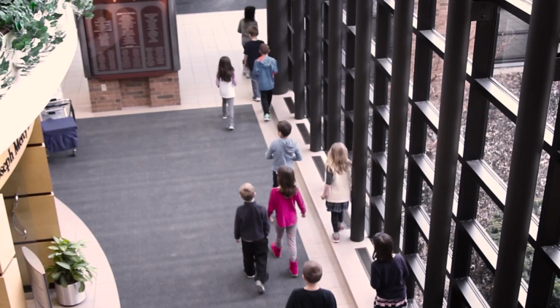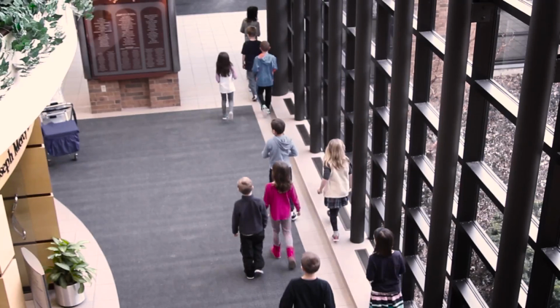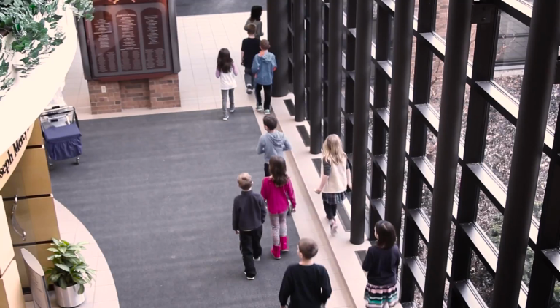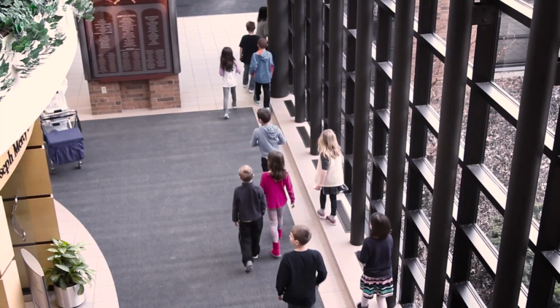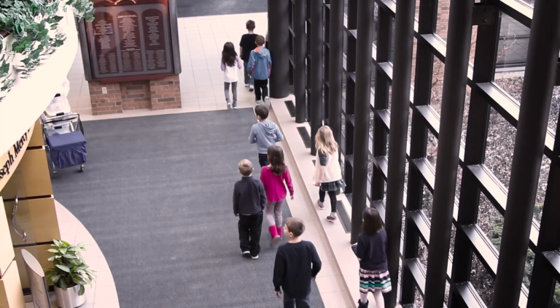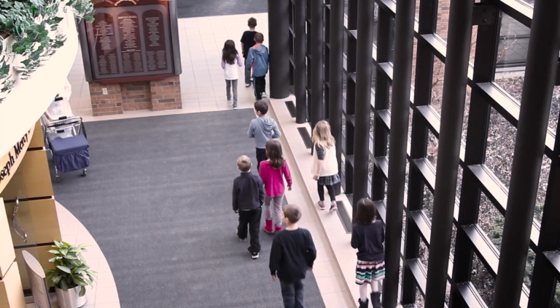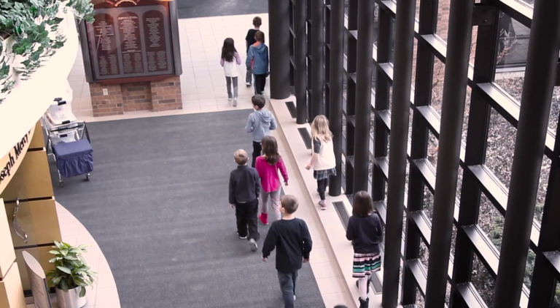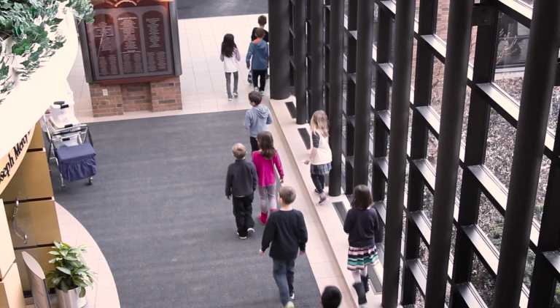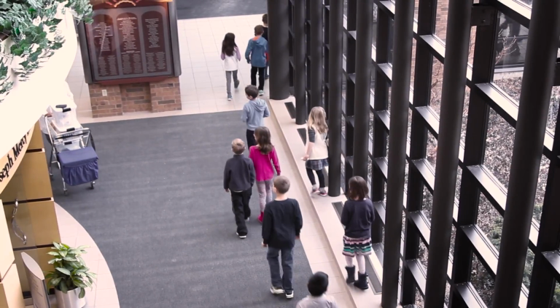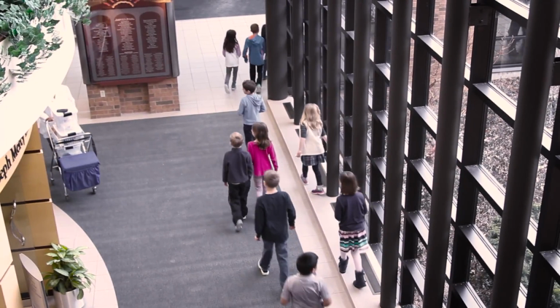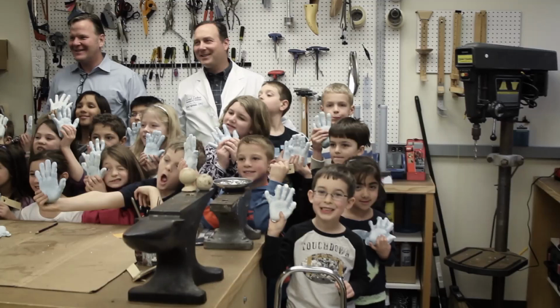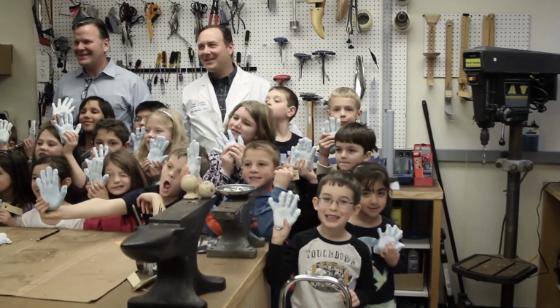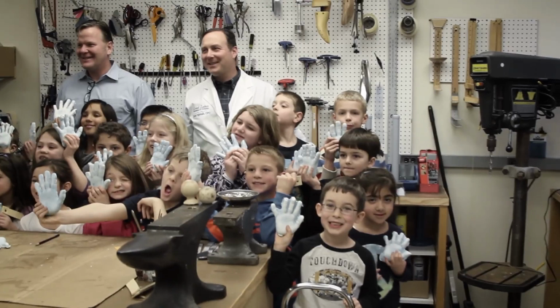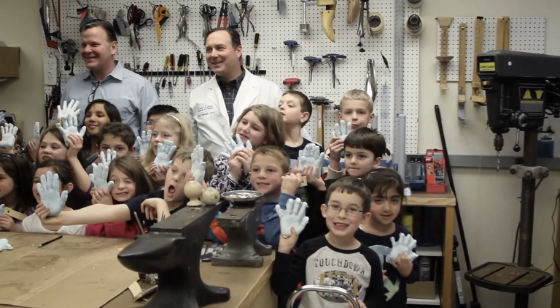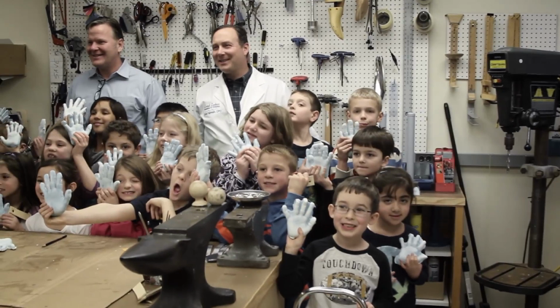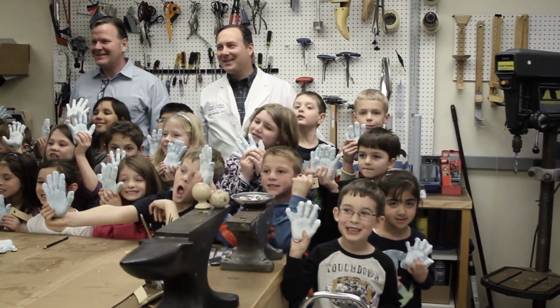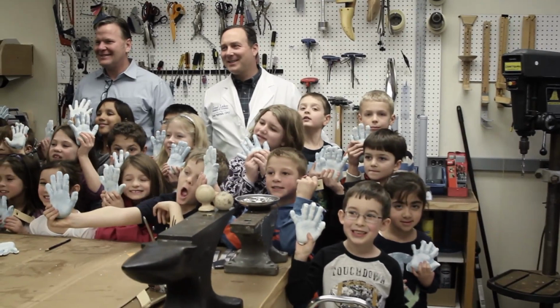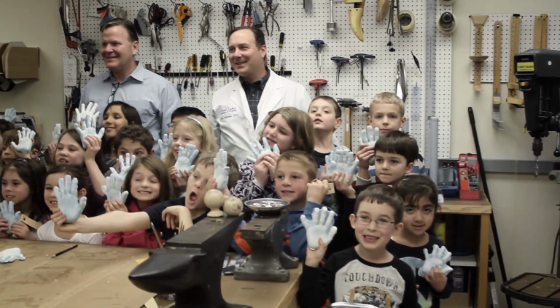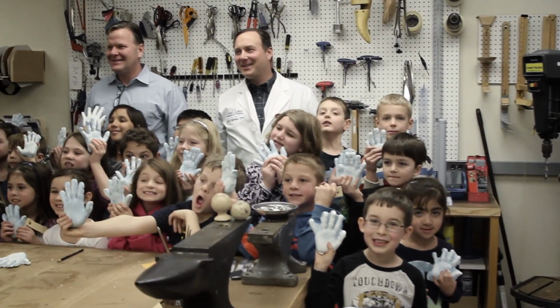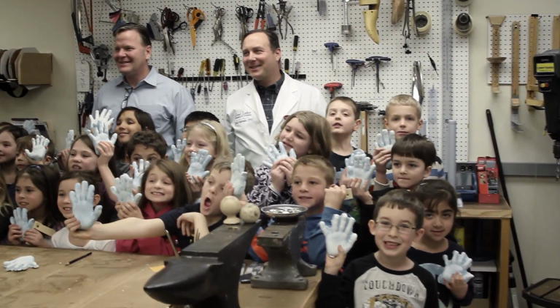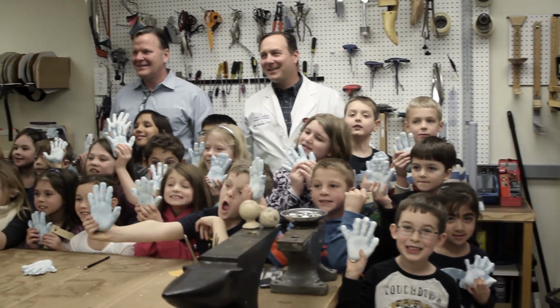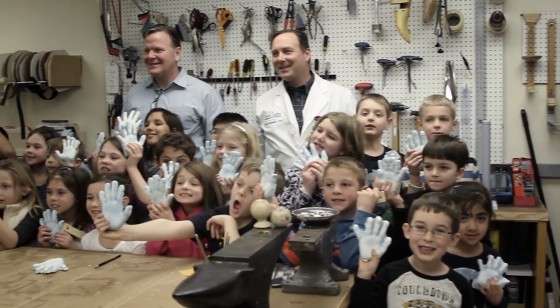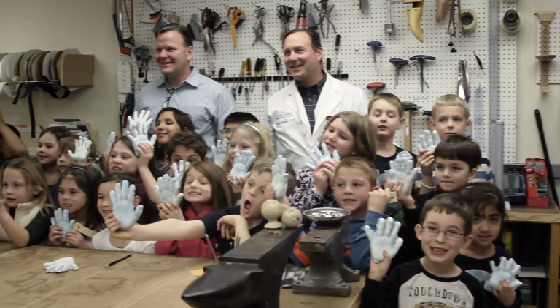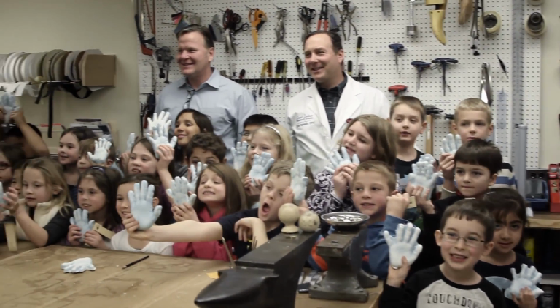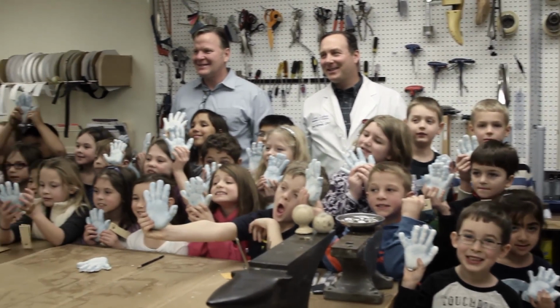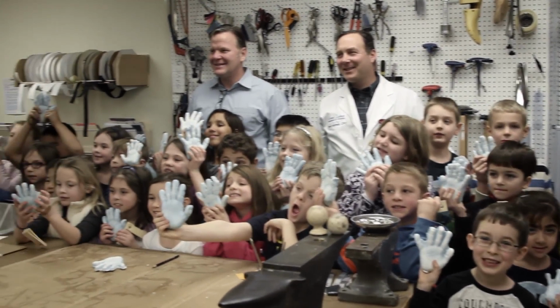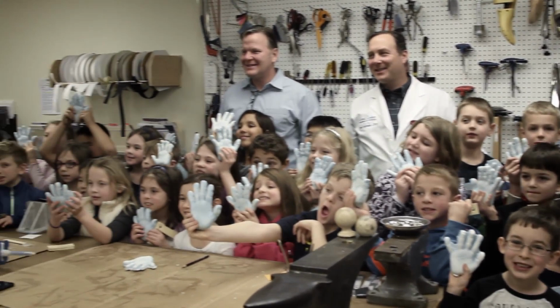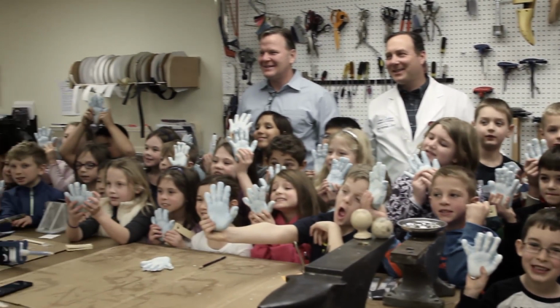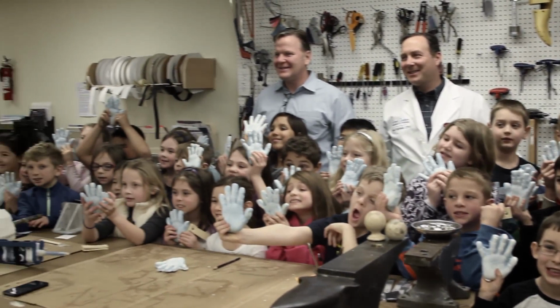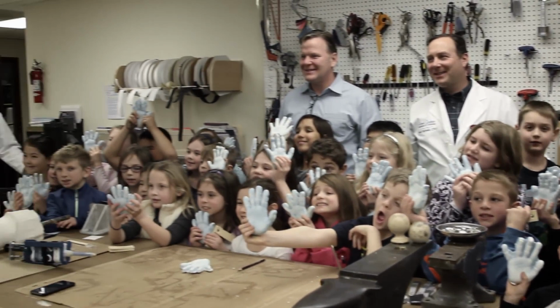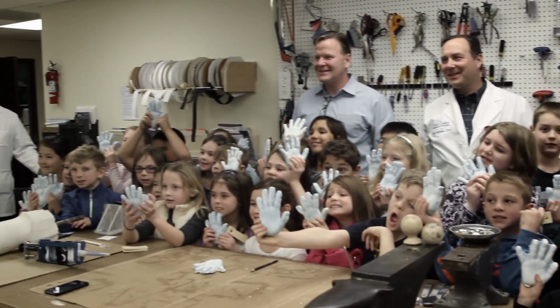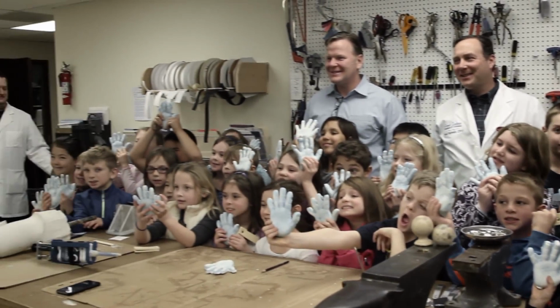It was a very fun day for the class and a great experience for the students.